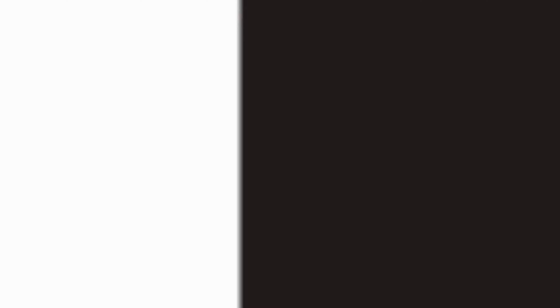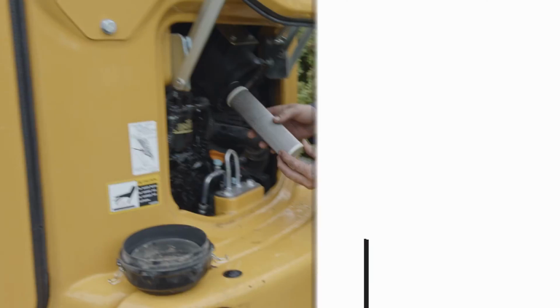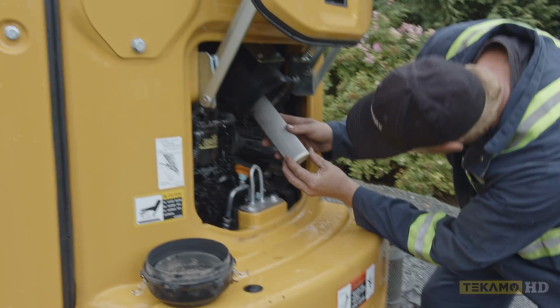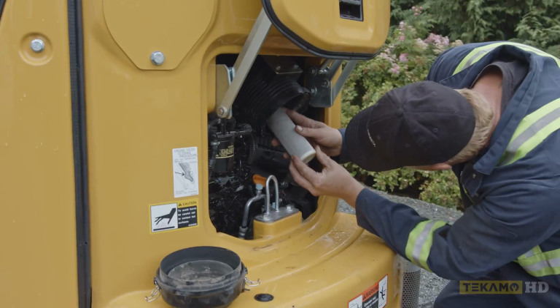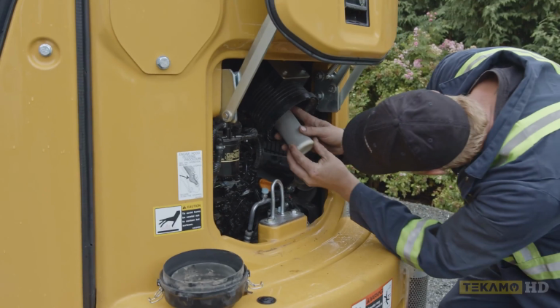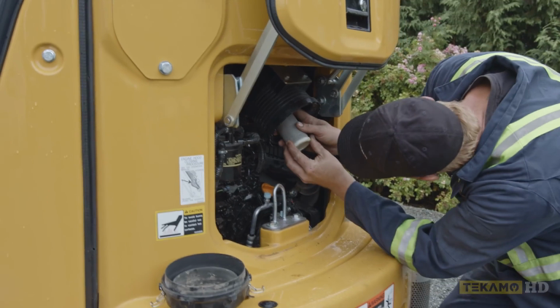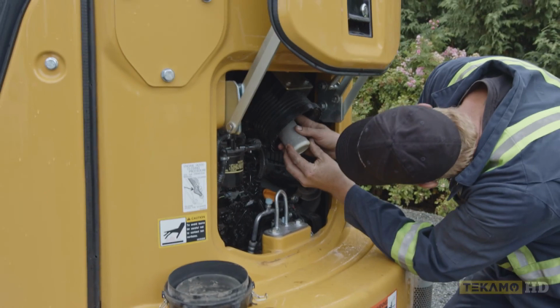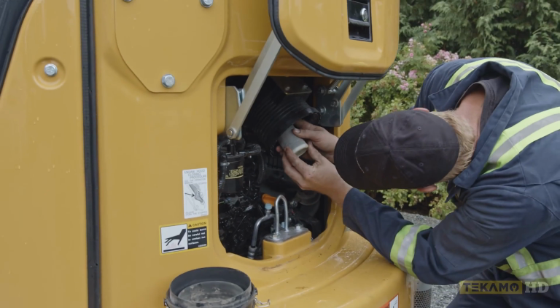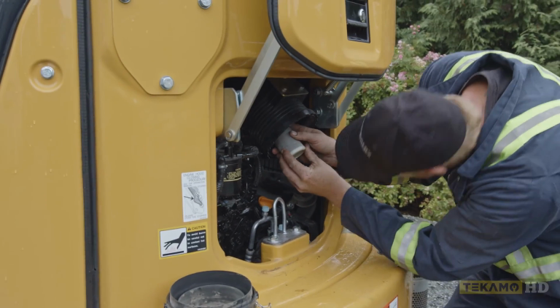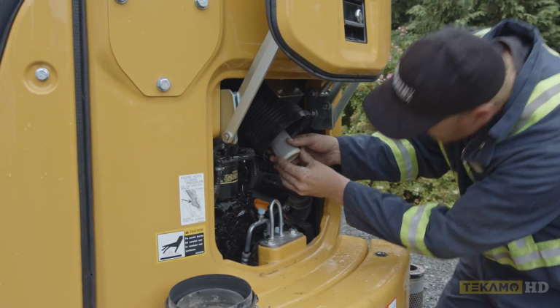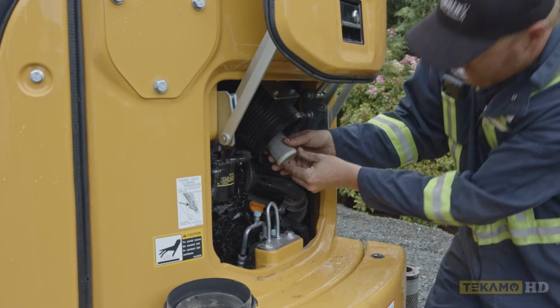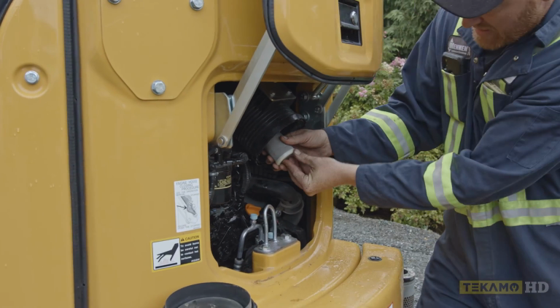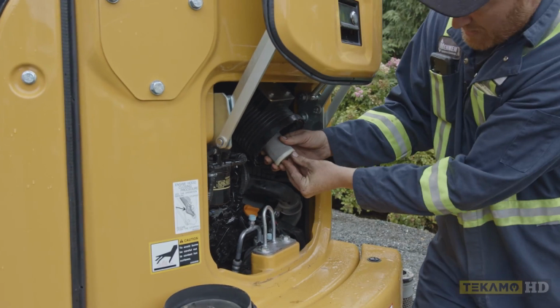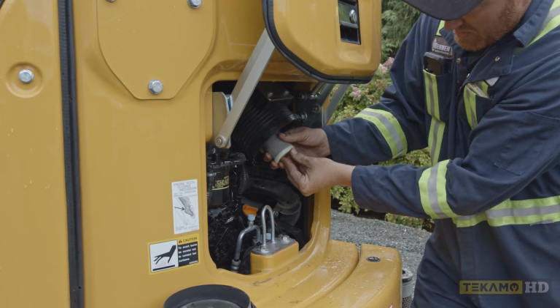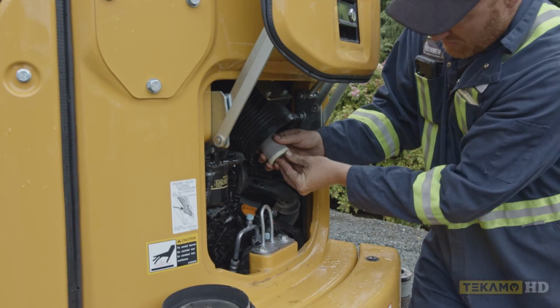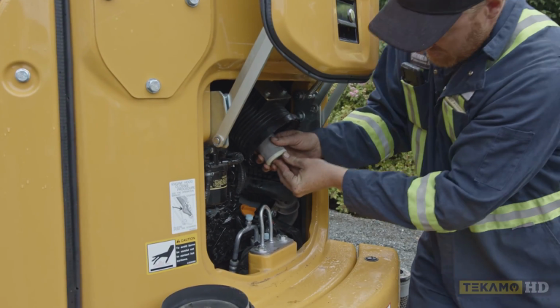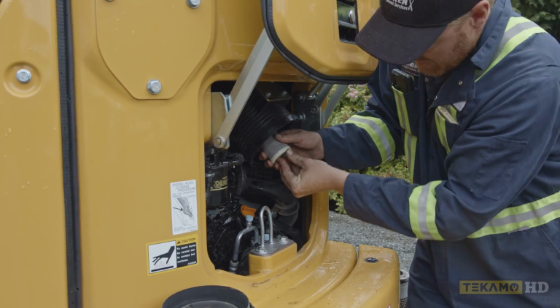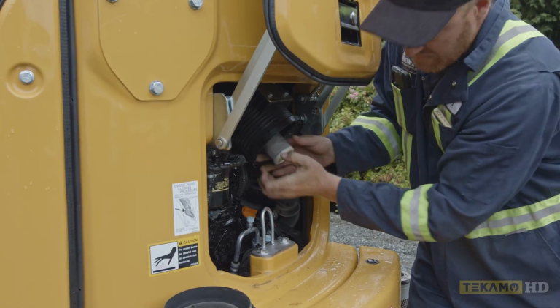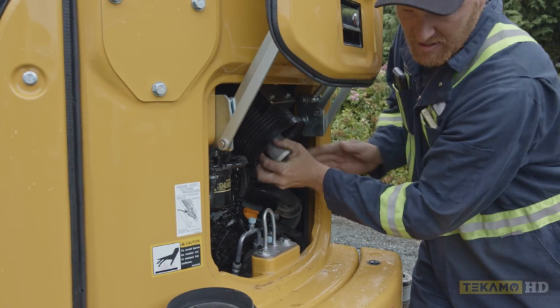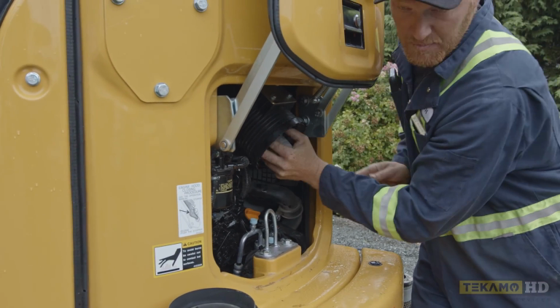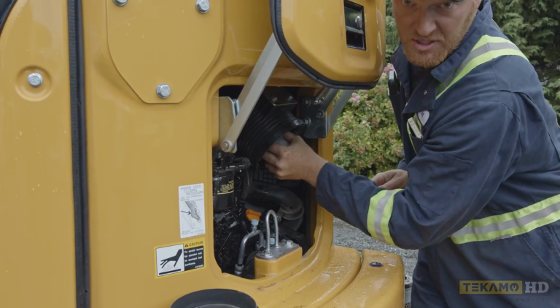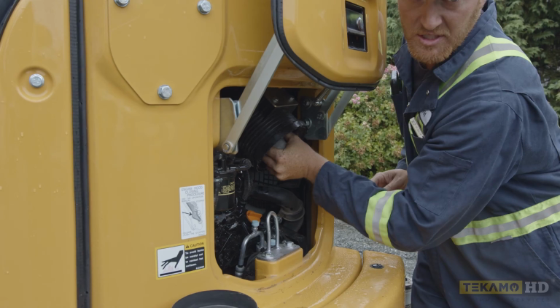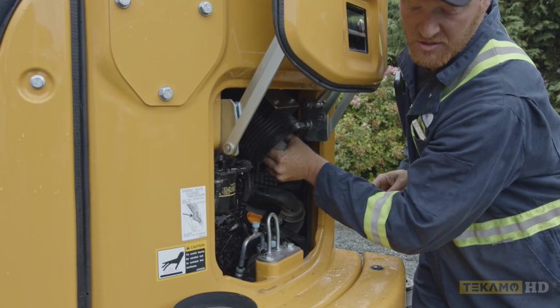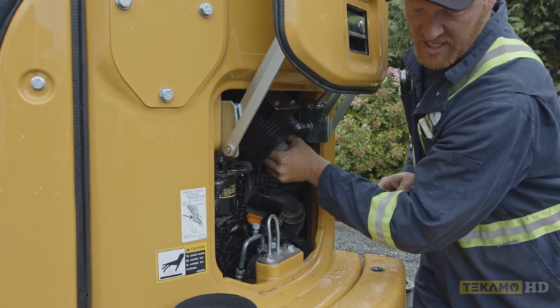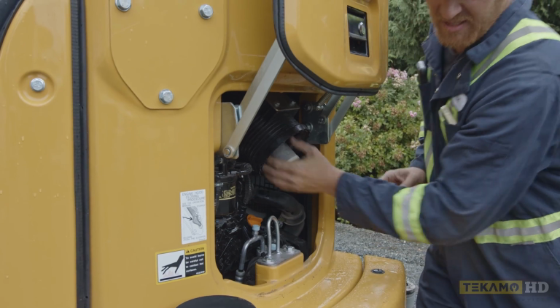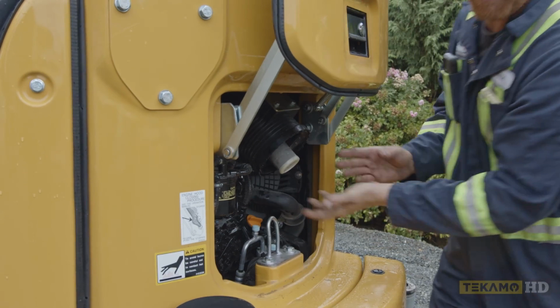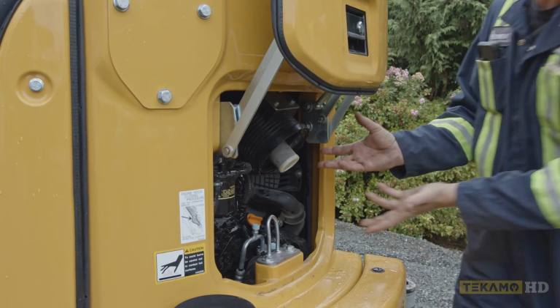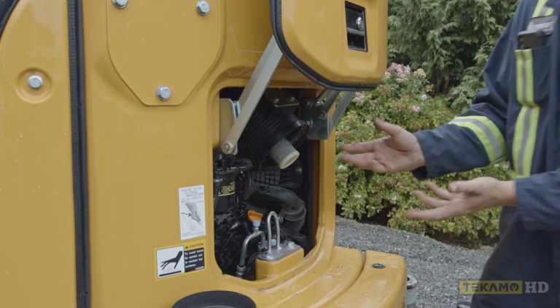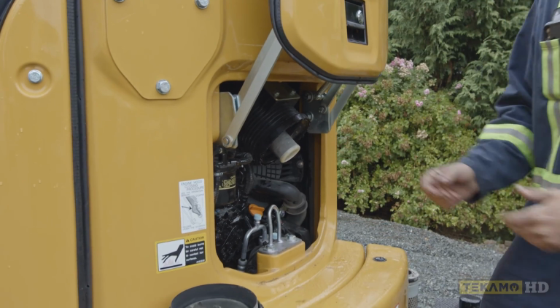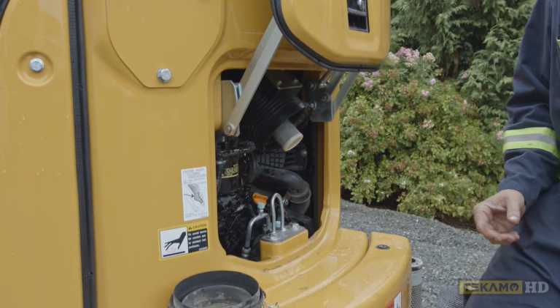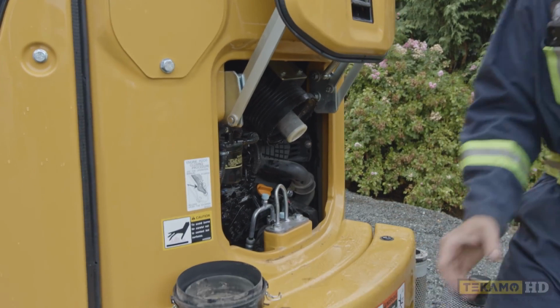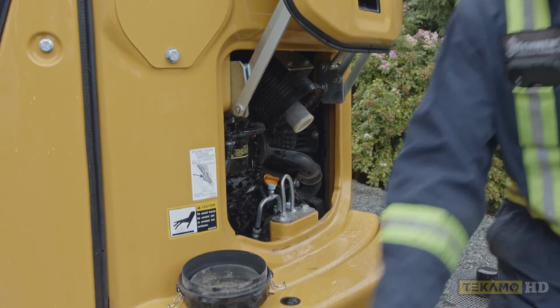So to put them in, just line it up in the hole, give it a little push, a little shake, and that one is in.